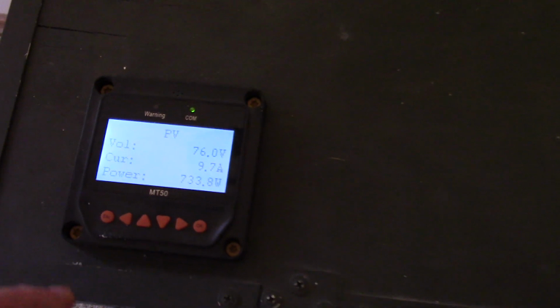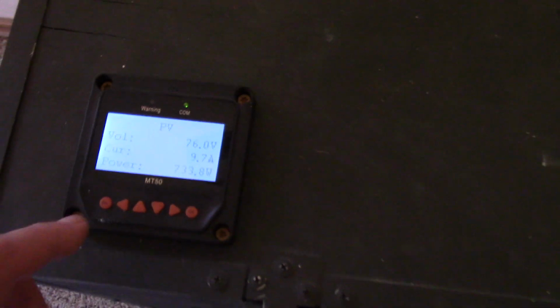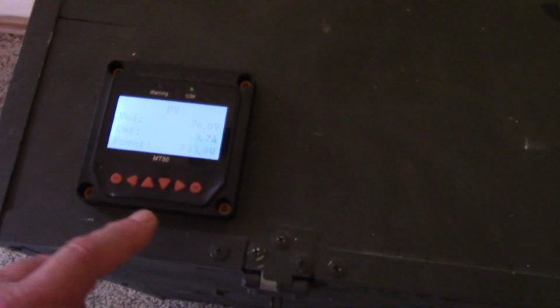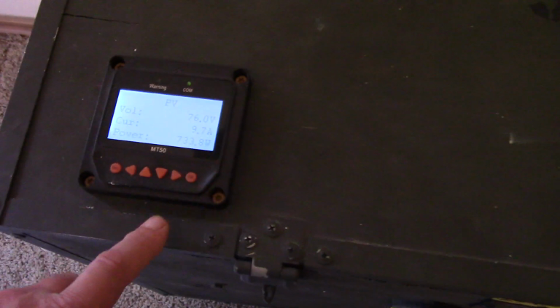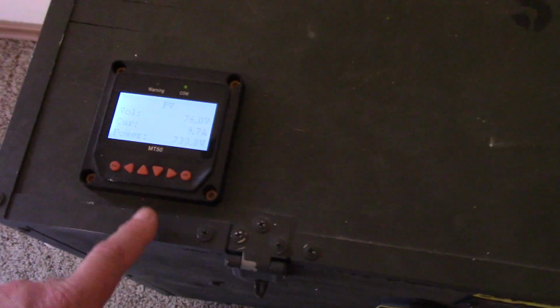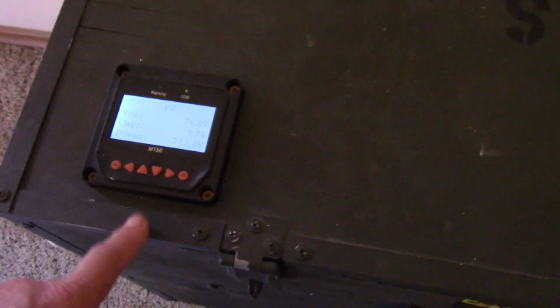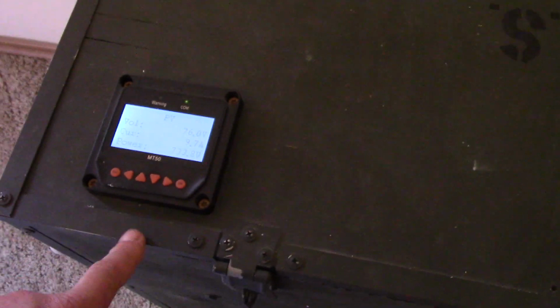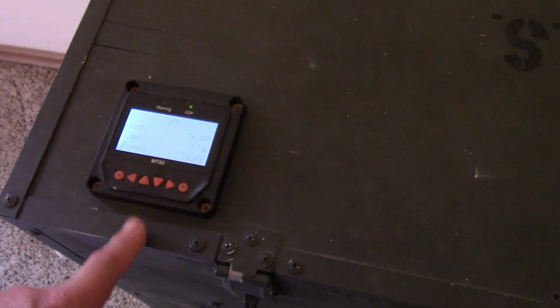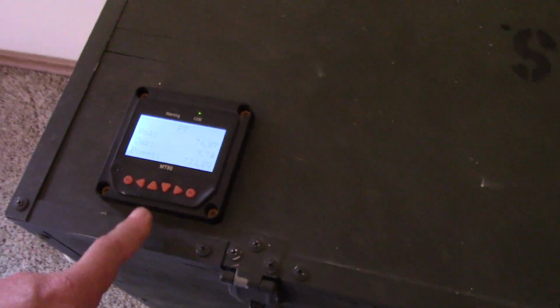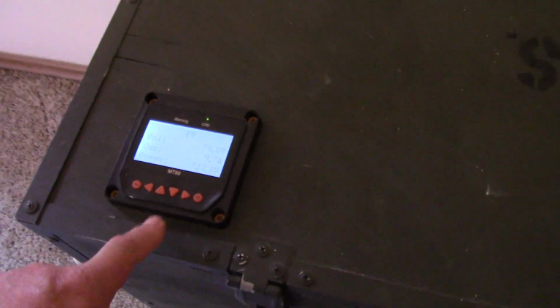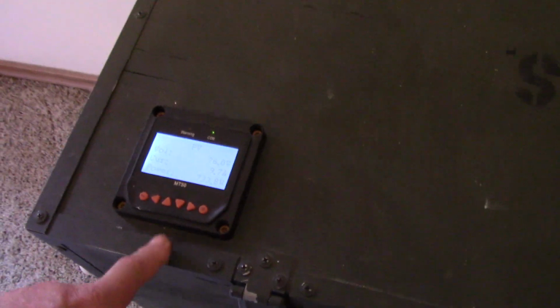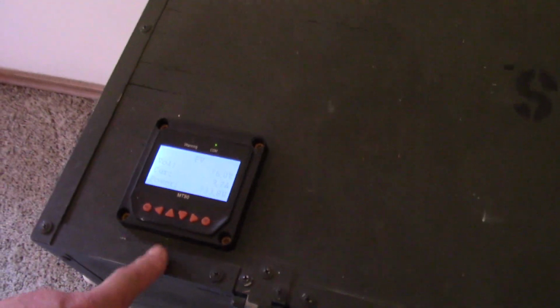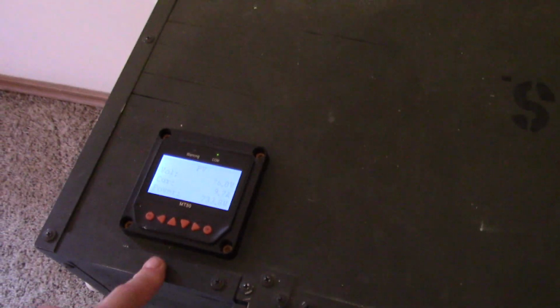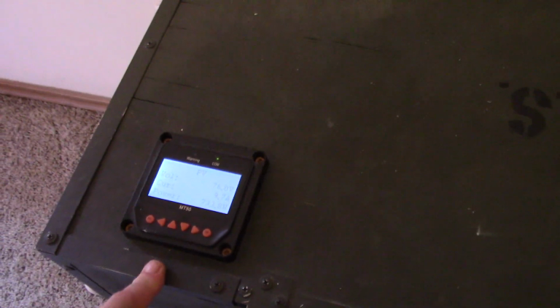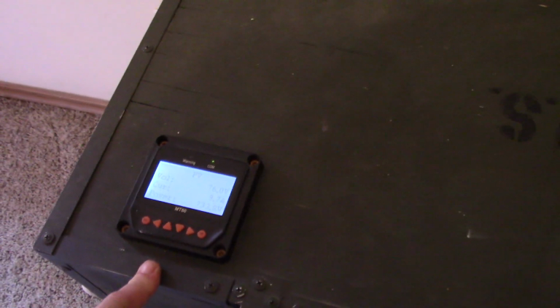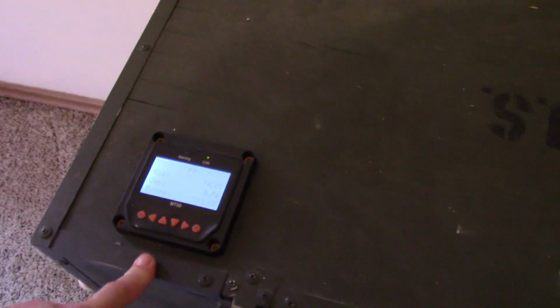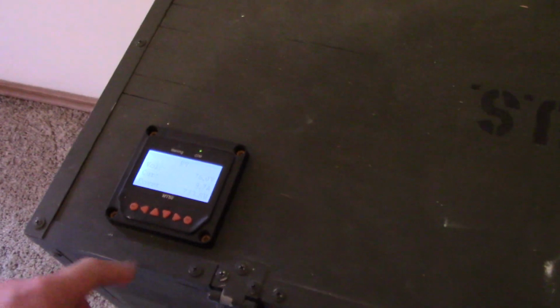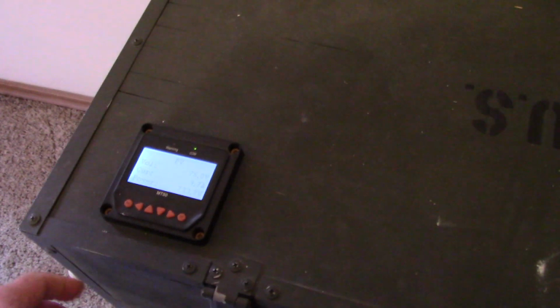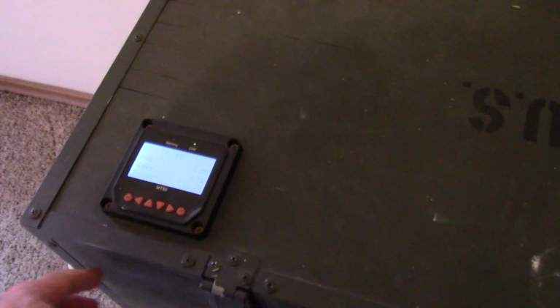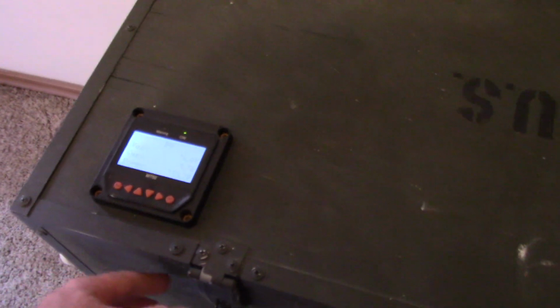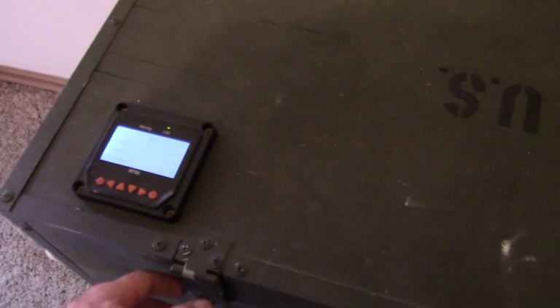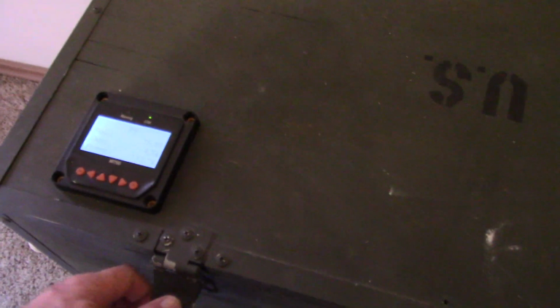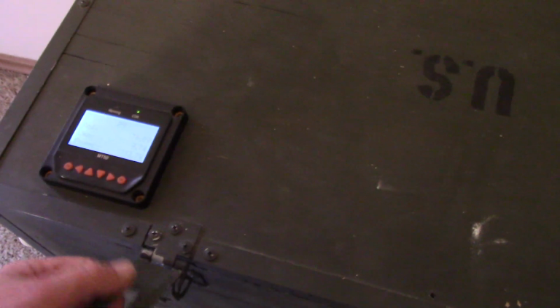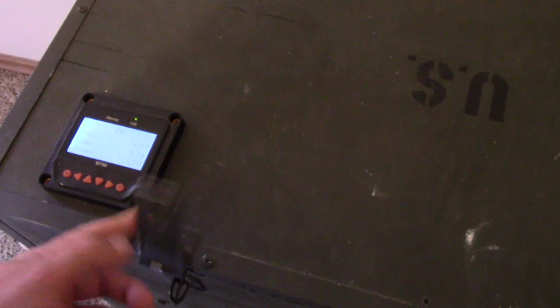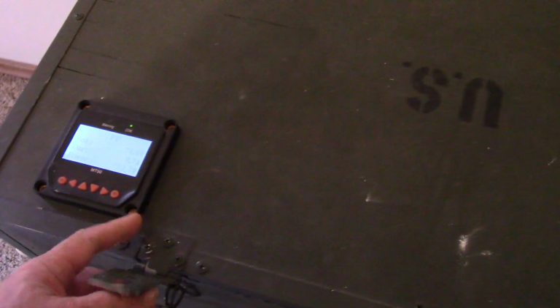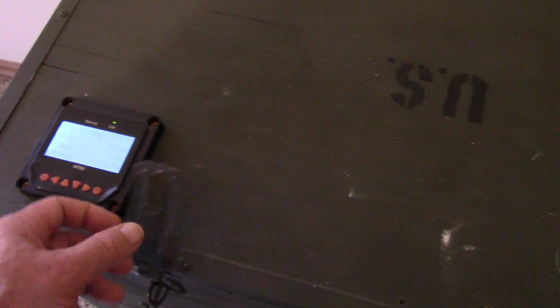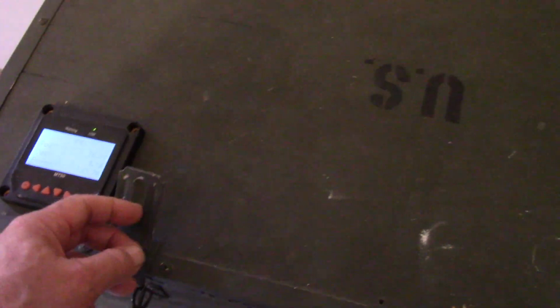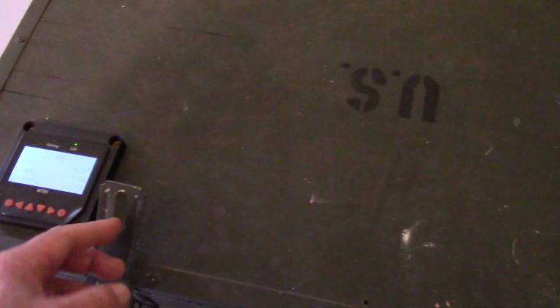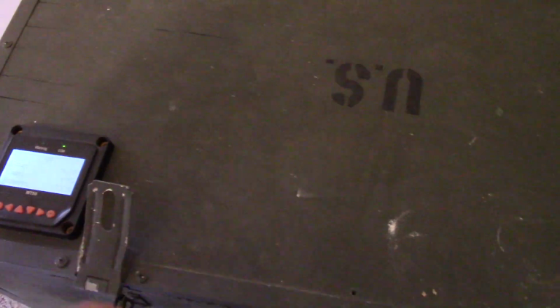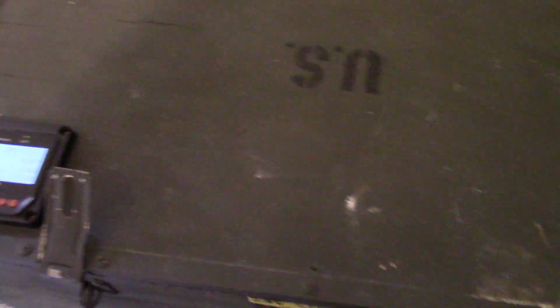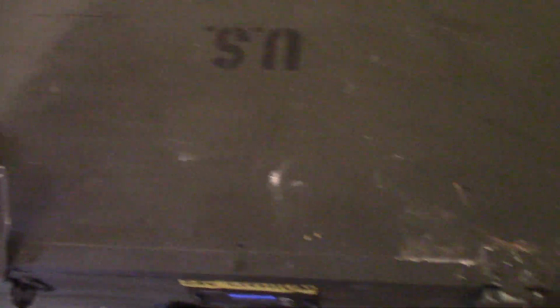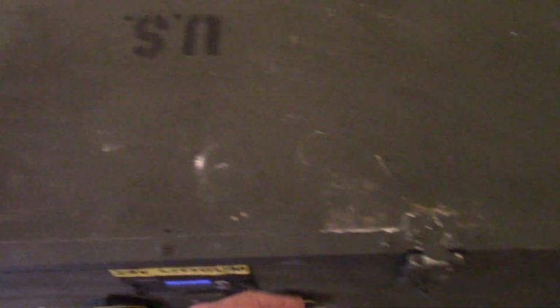I've got the MT50 mounted on the outside now so I don't have to open the box up.